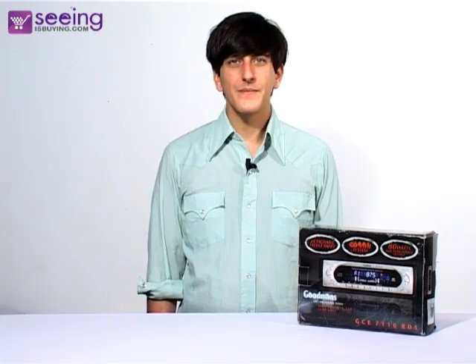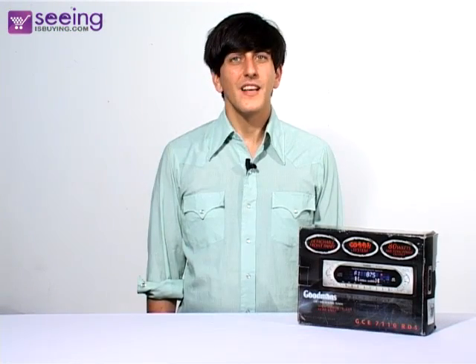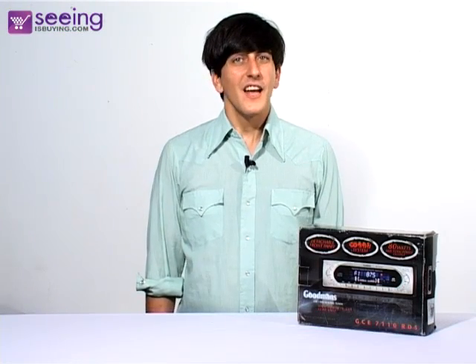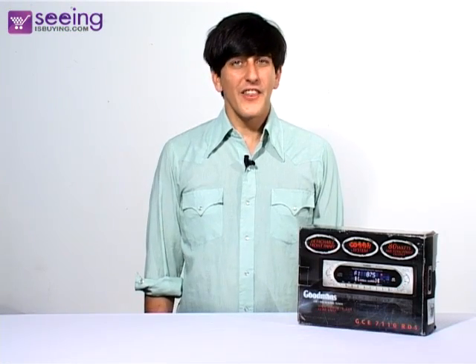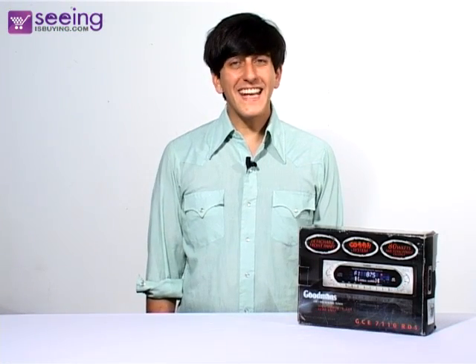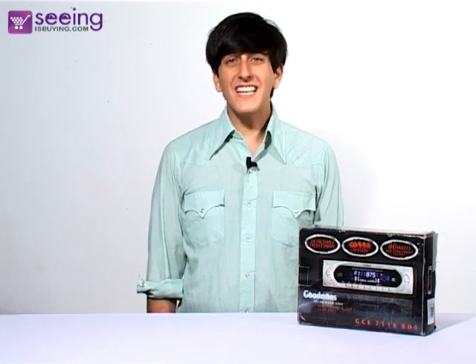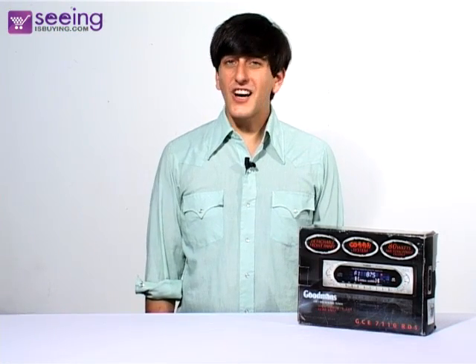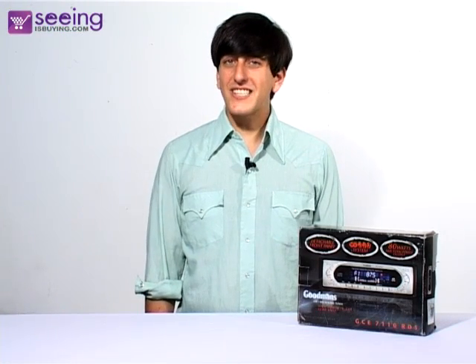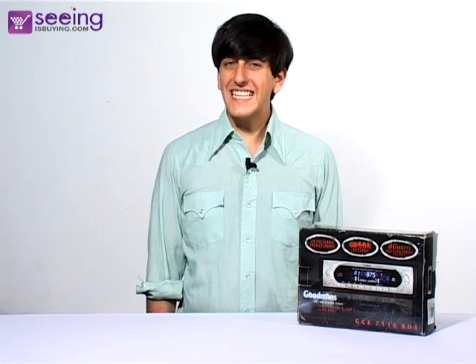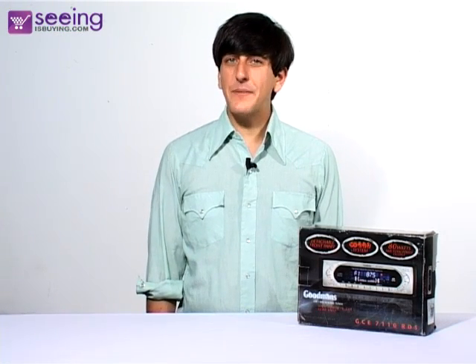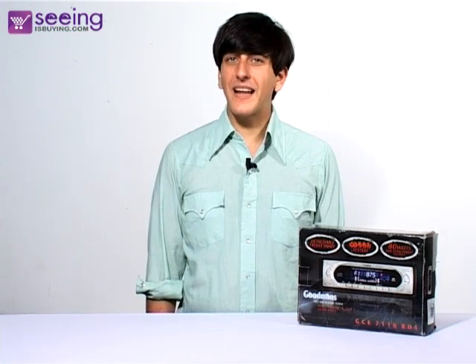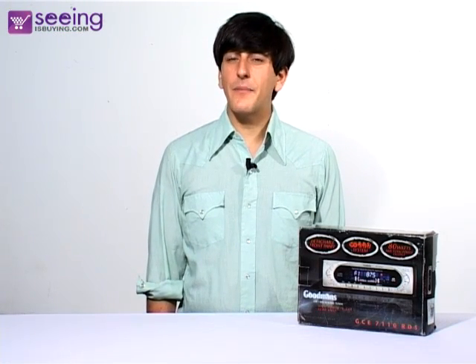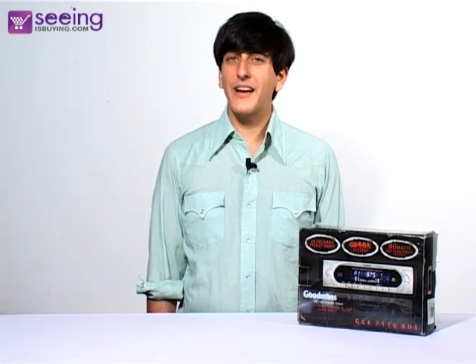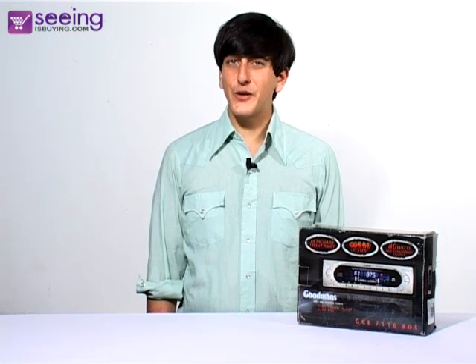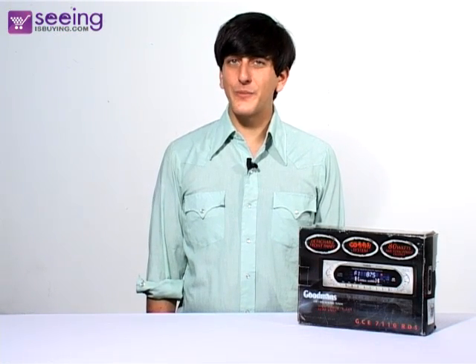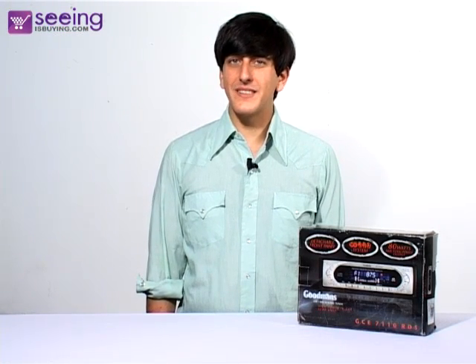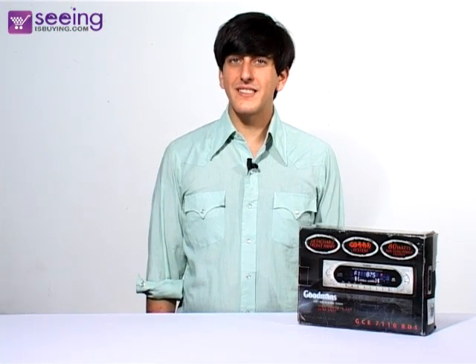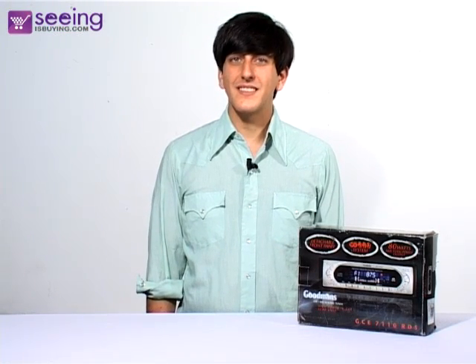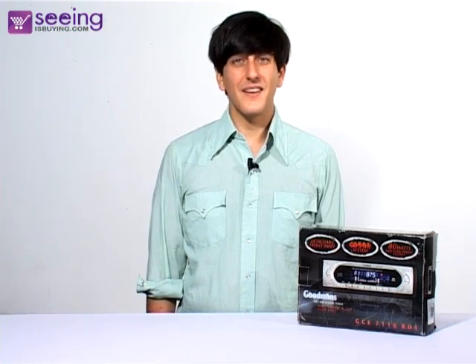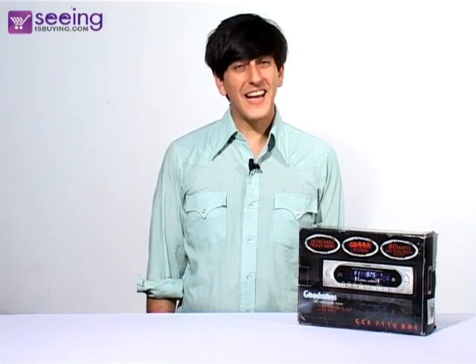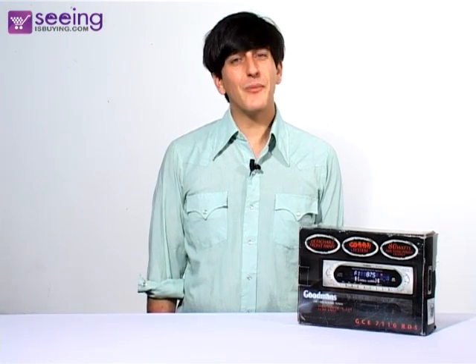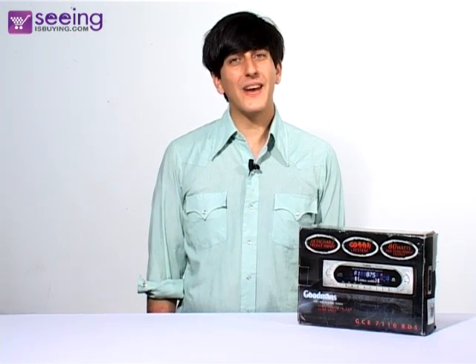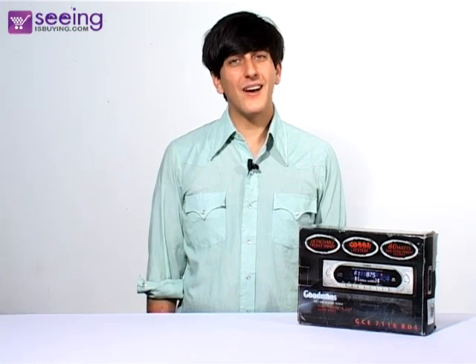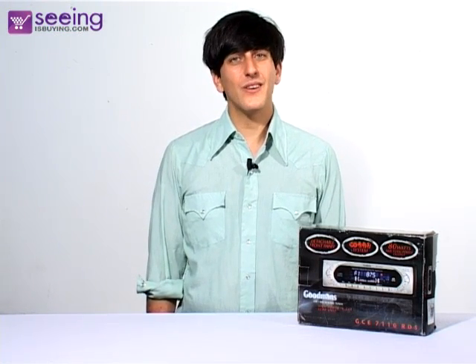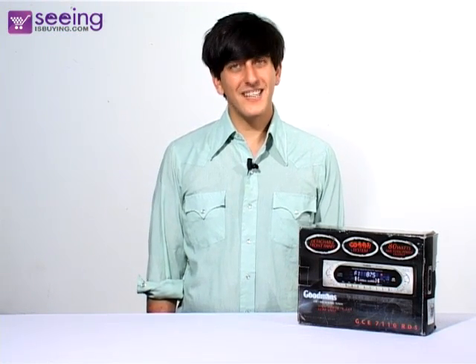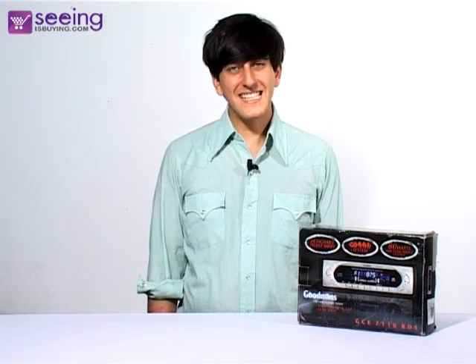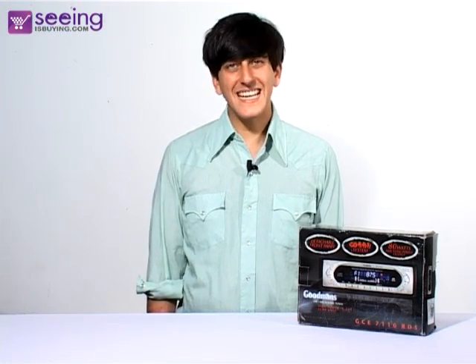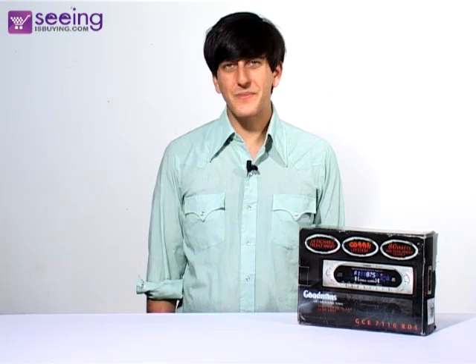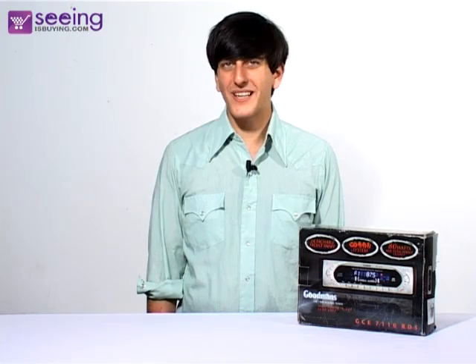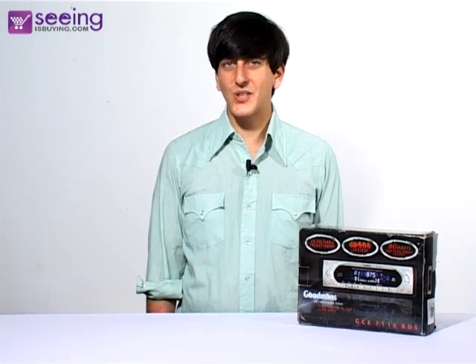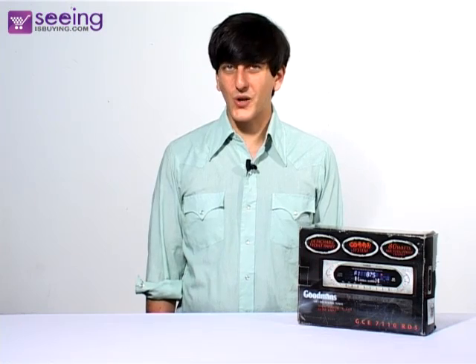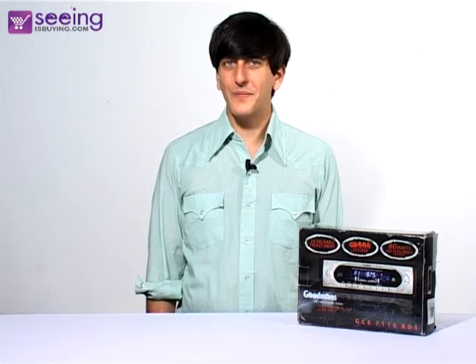The in-car CD player by Goodman's. Available now at seeingisbuying.com.